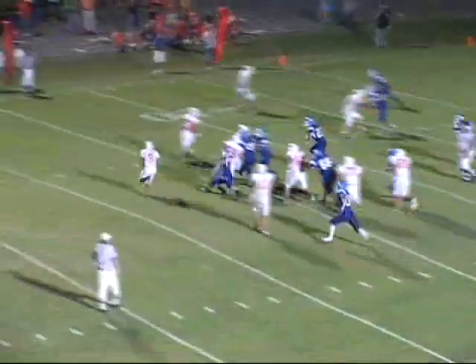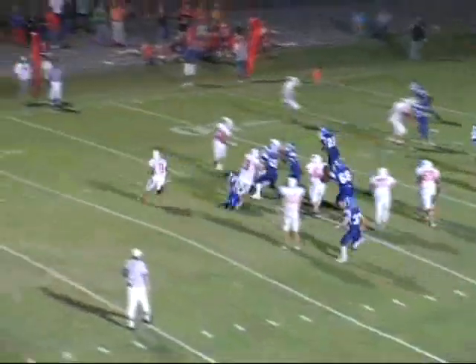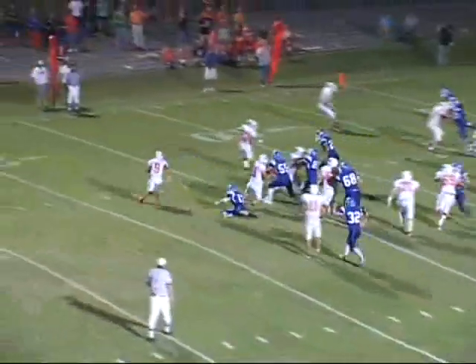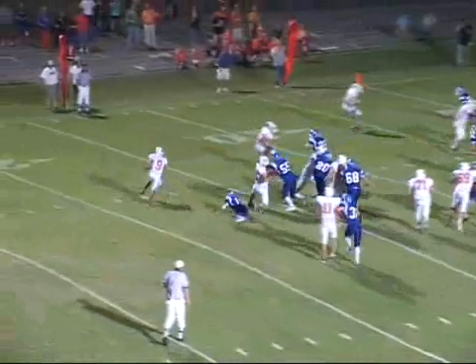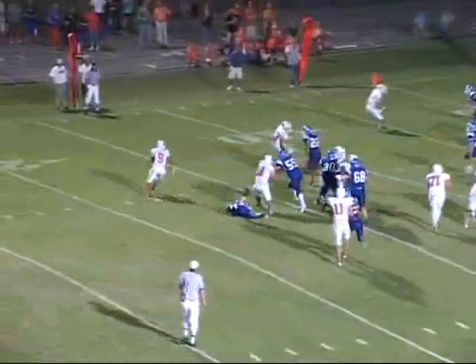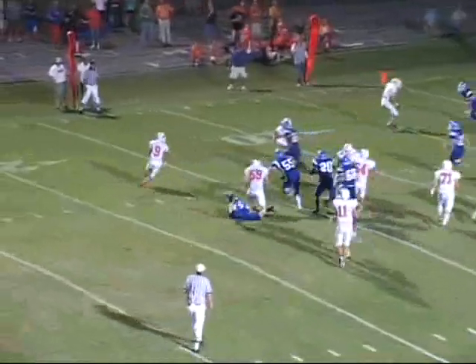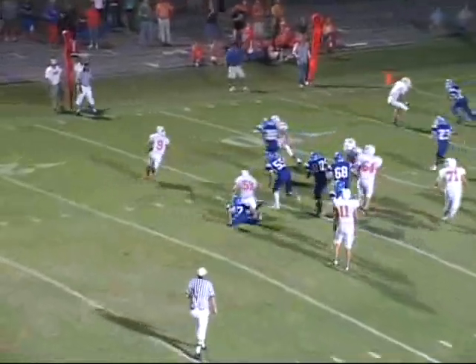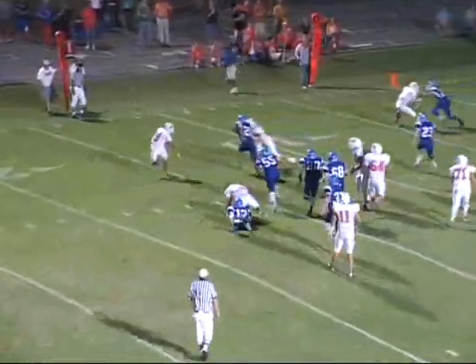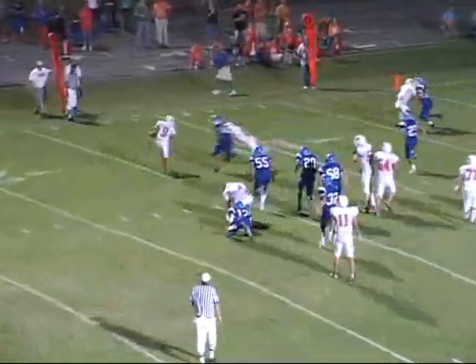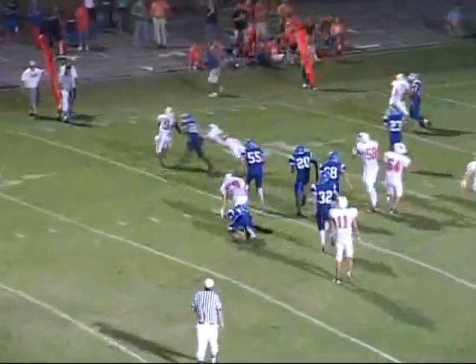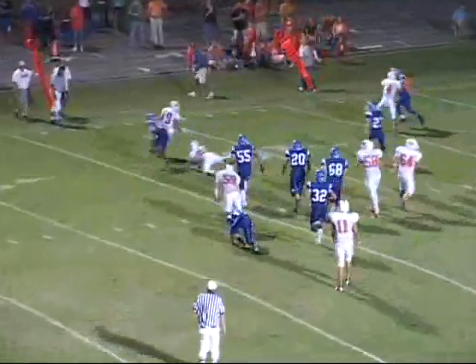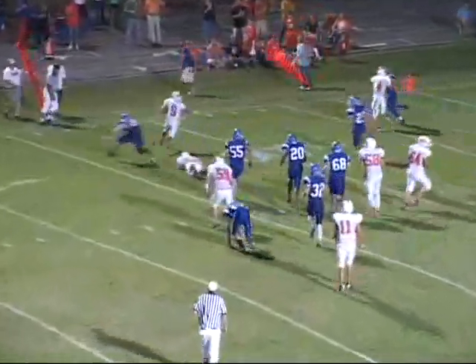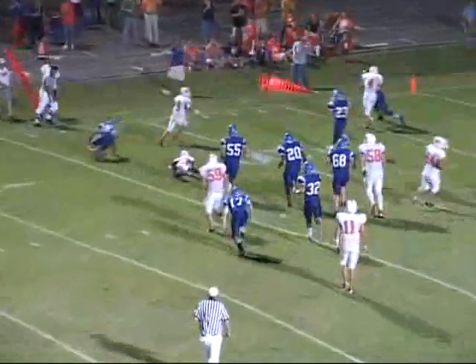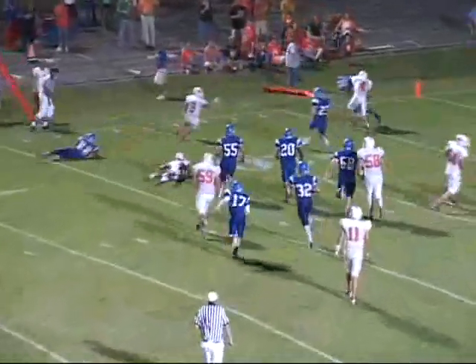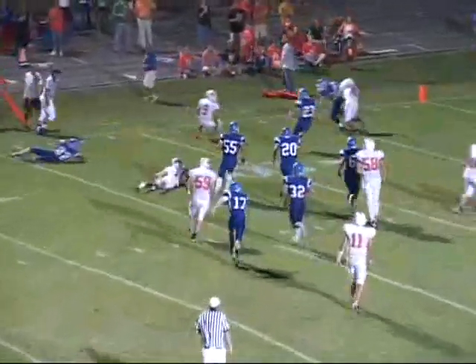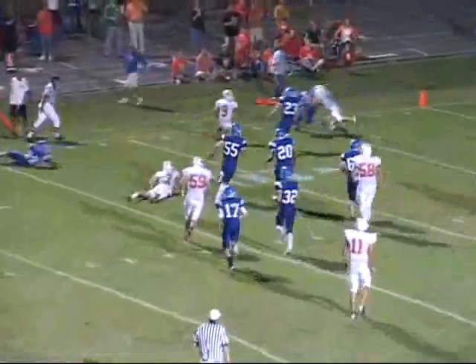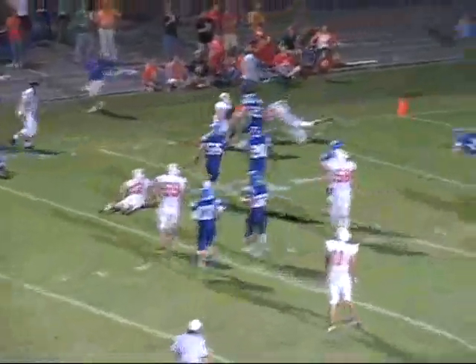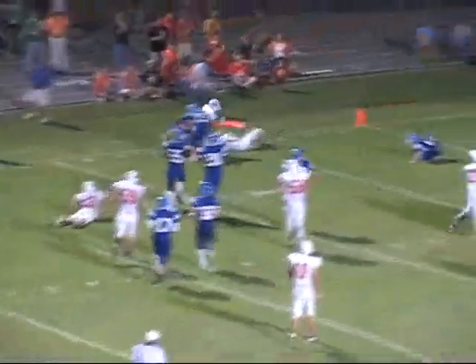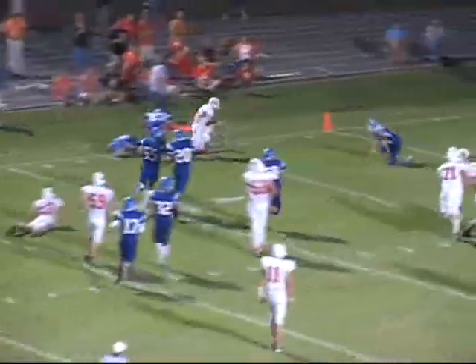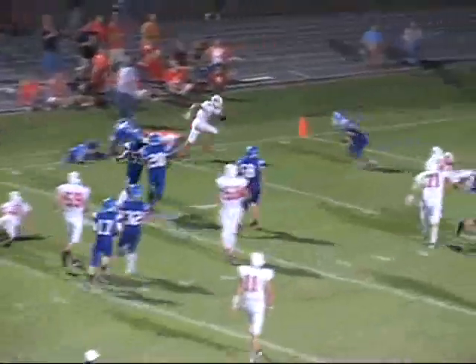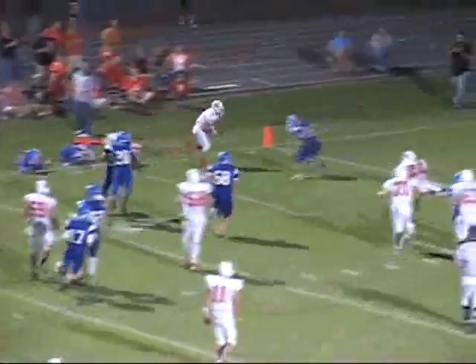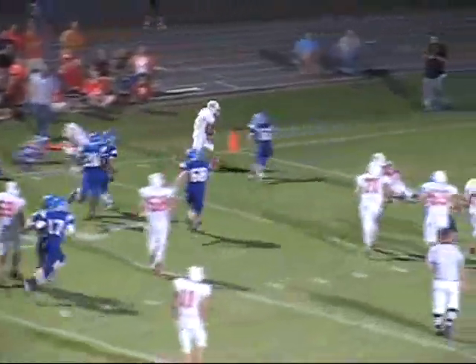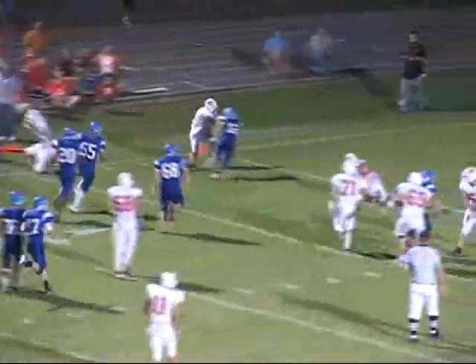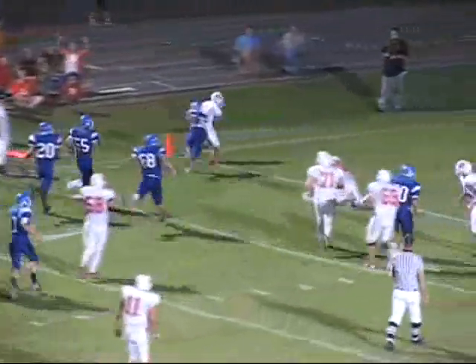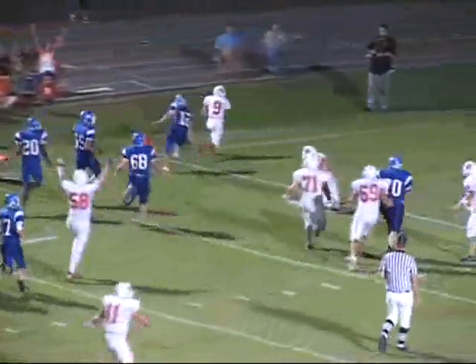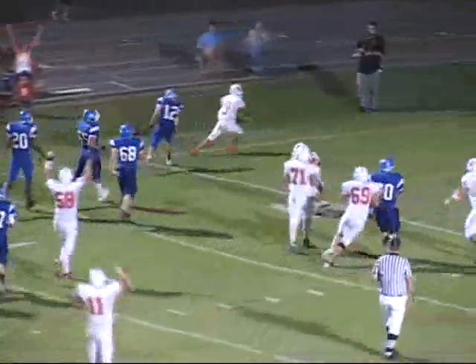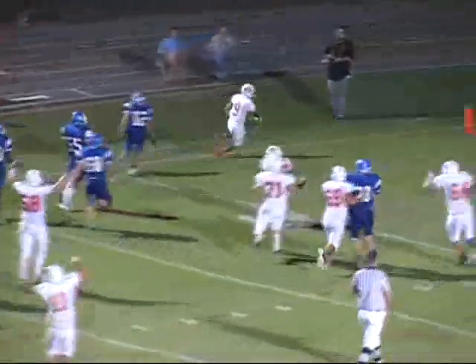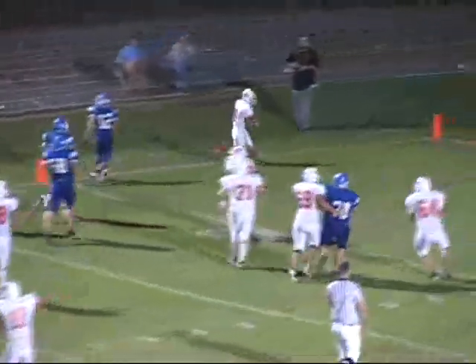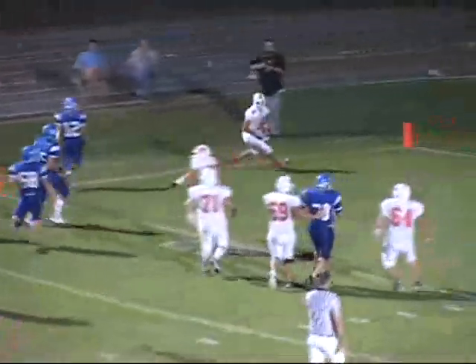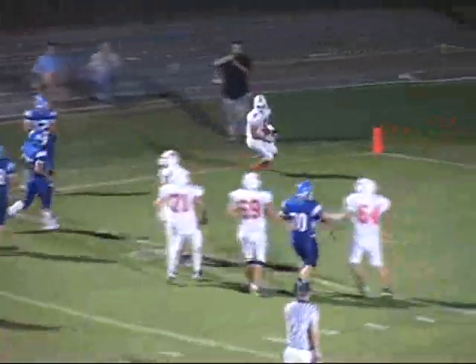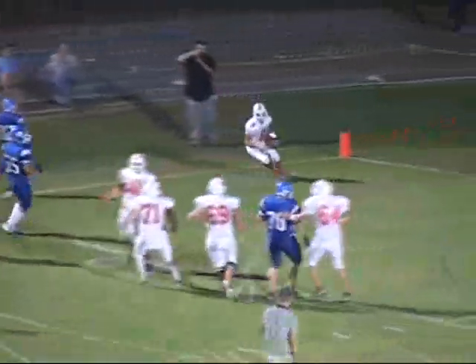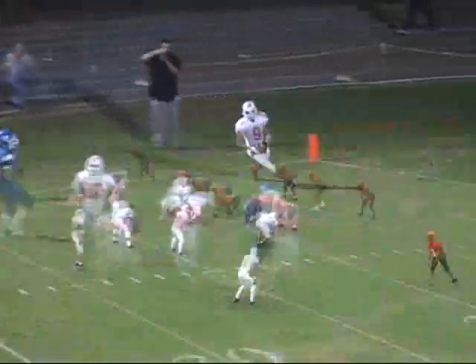Handoff to Williams, sweeping around to the left side. Cuts it up at the 10. At the 5. Cuts it back. Touchdown, Marshall County.